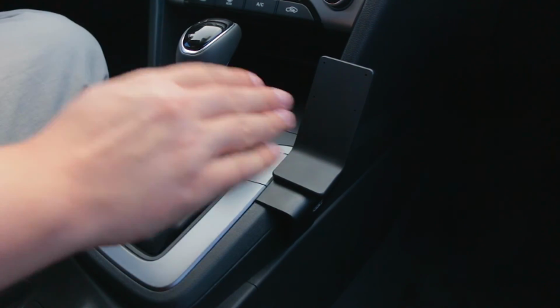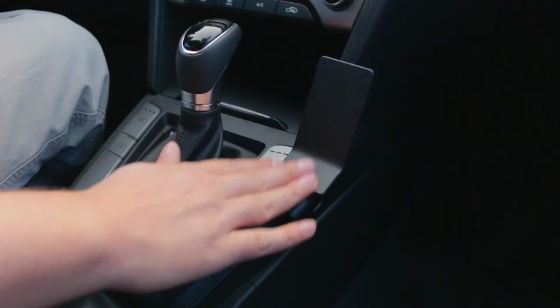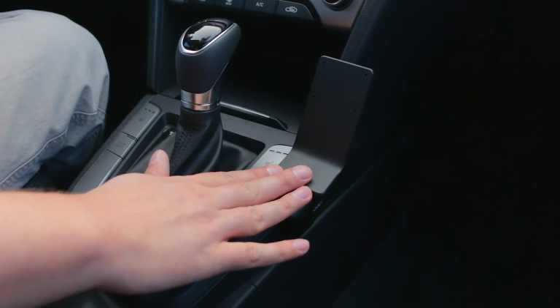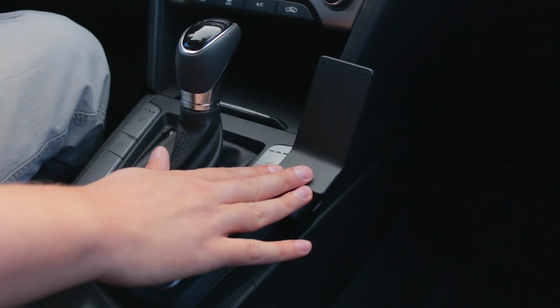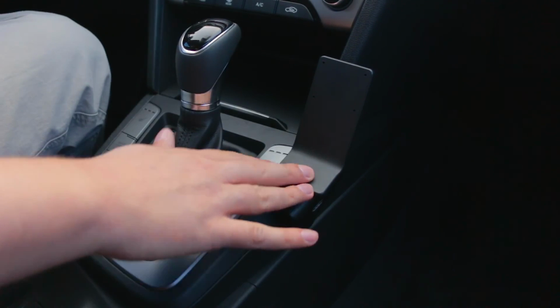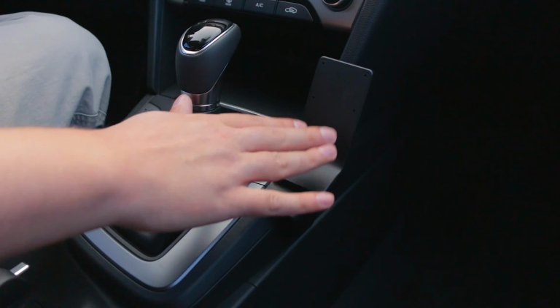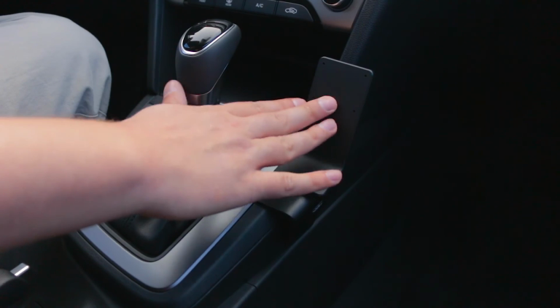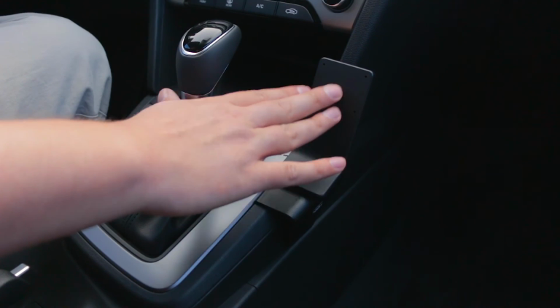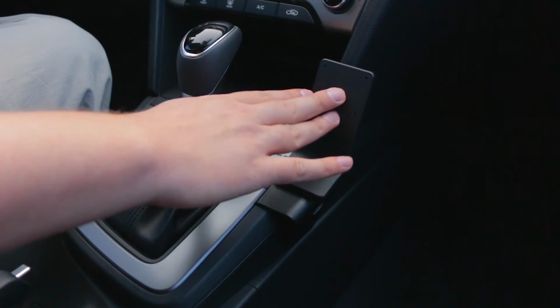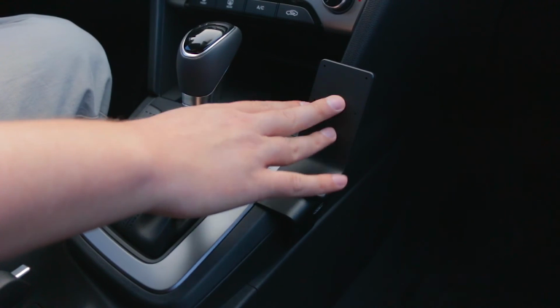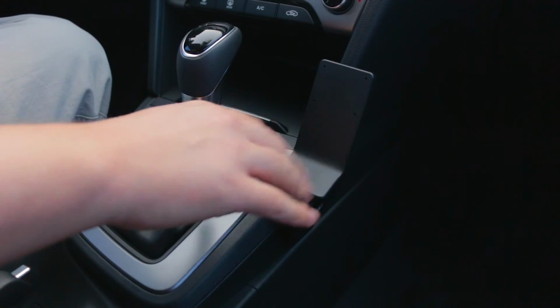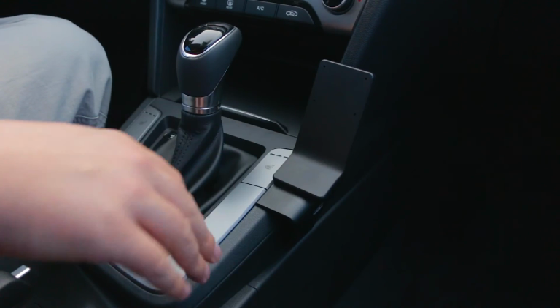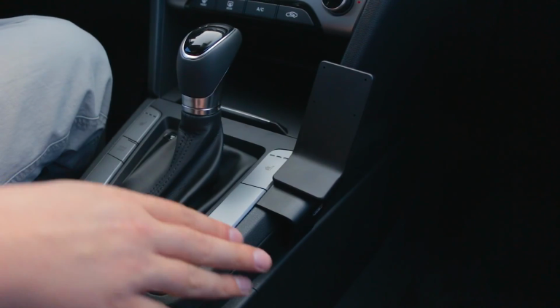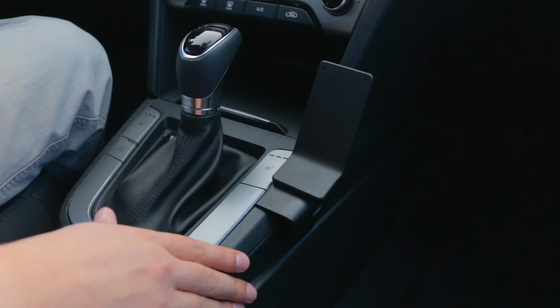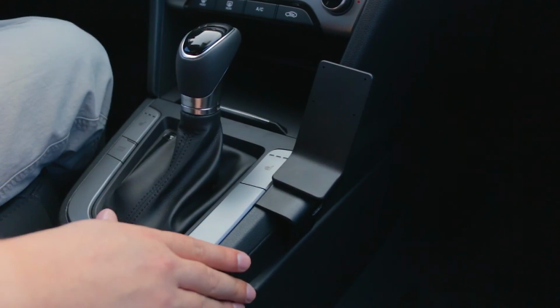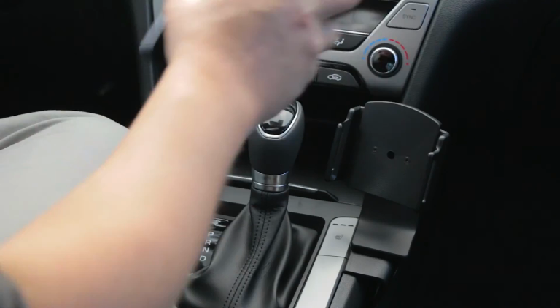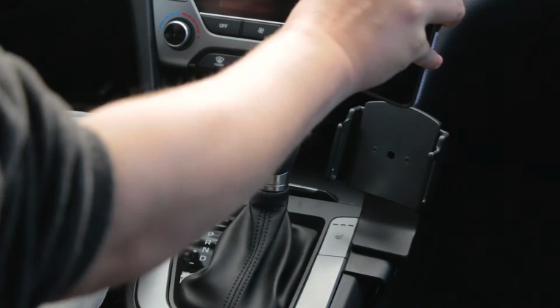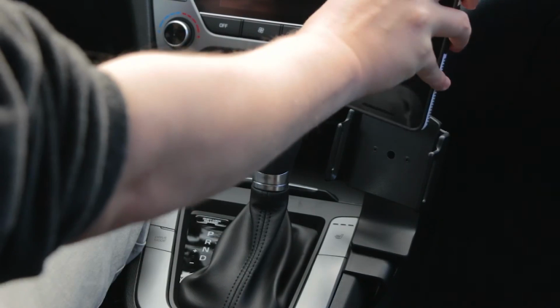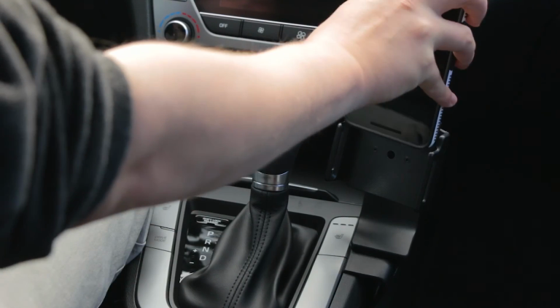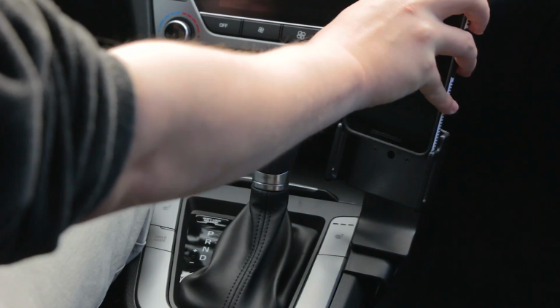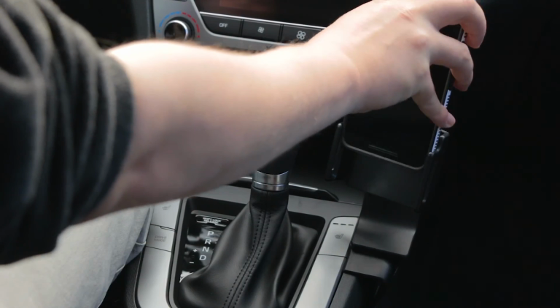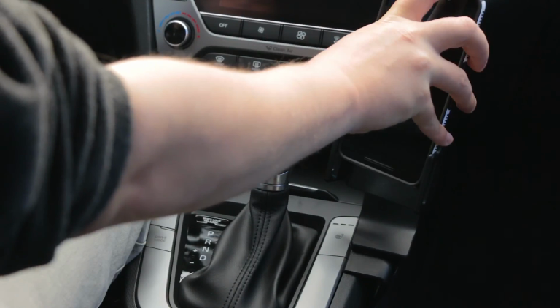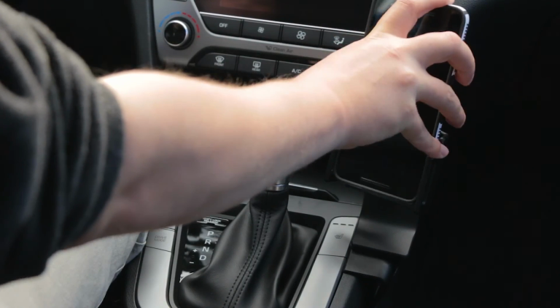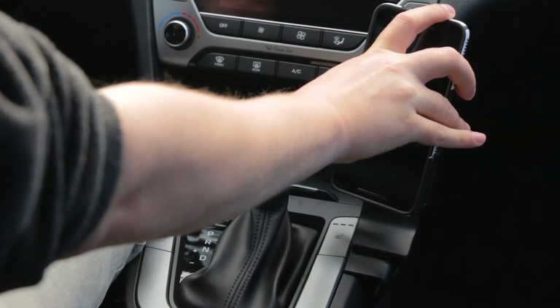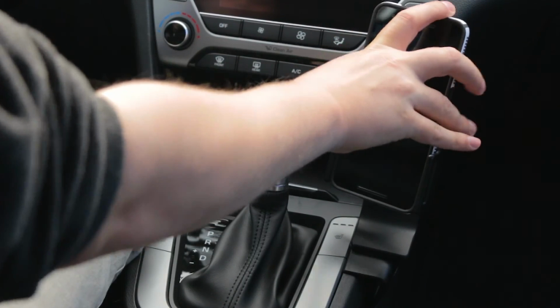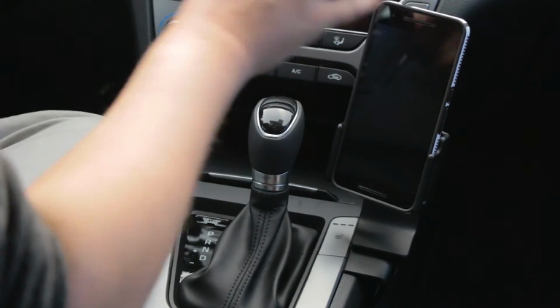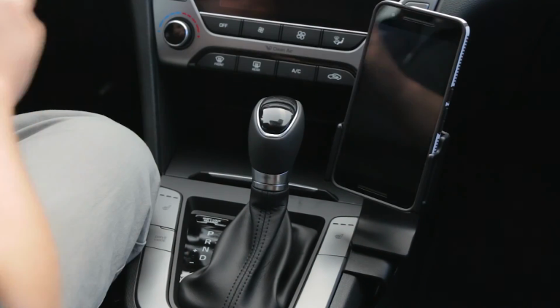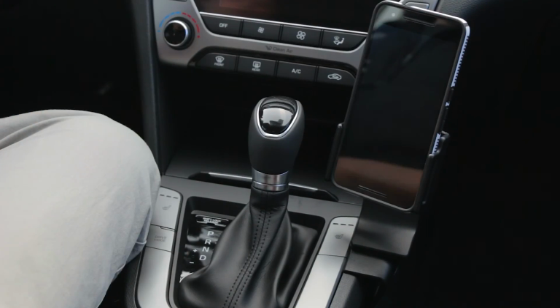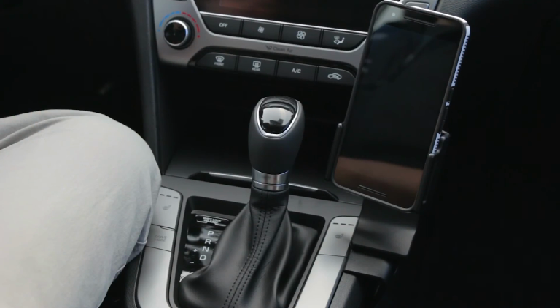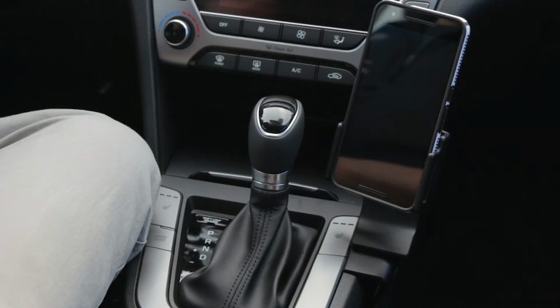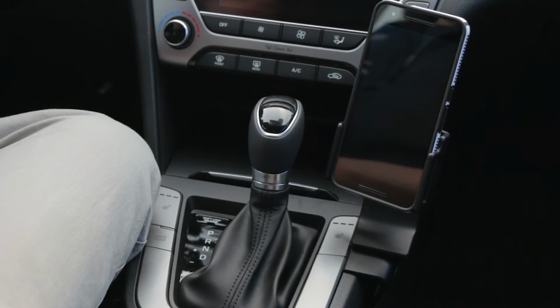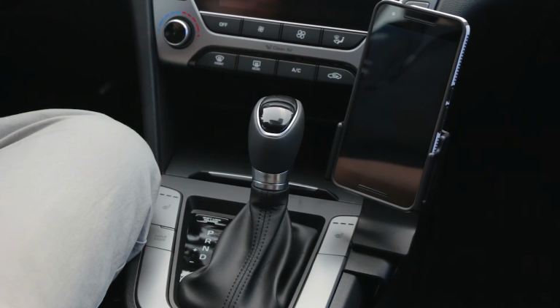Now you have a nice stable mounting platform for a custom ProClip device holder. We hope this video has helped. Have a great day.